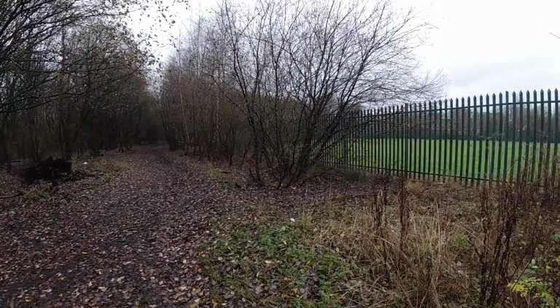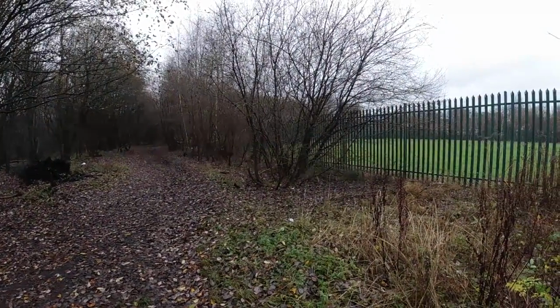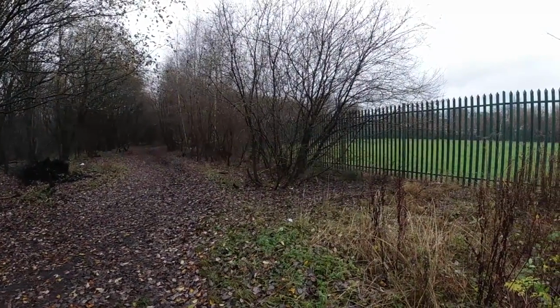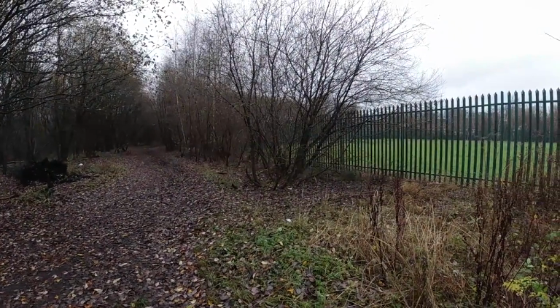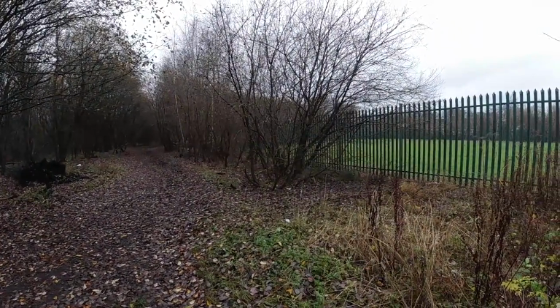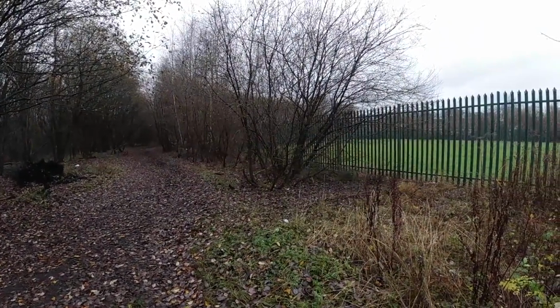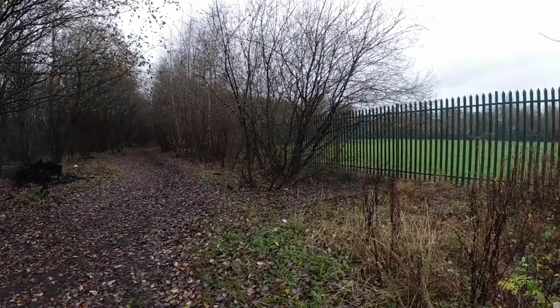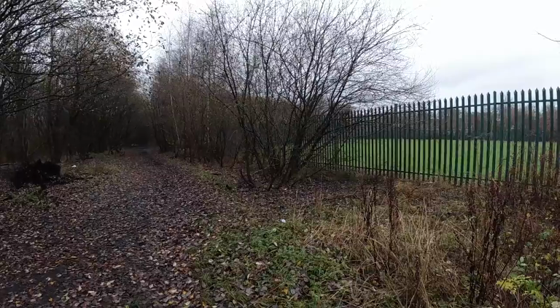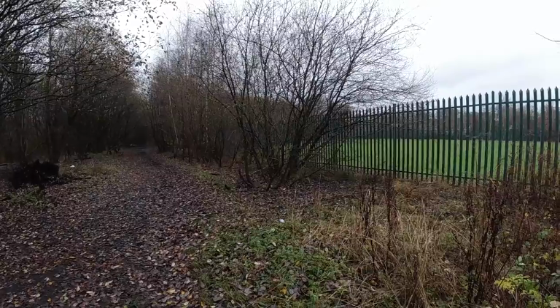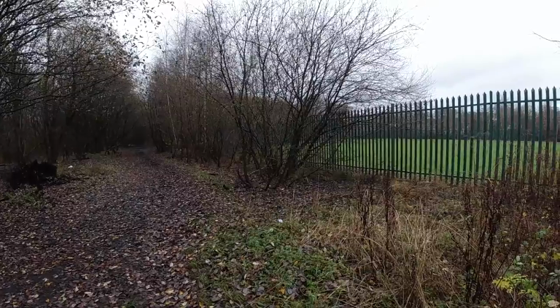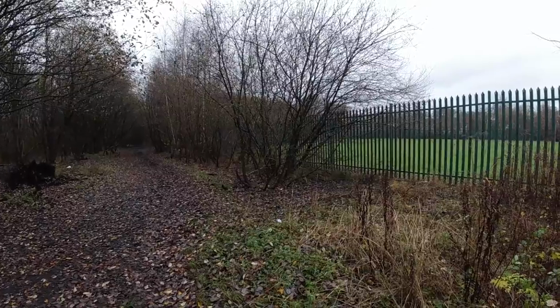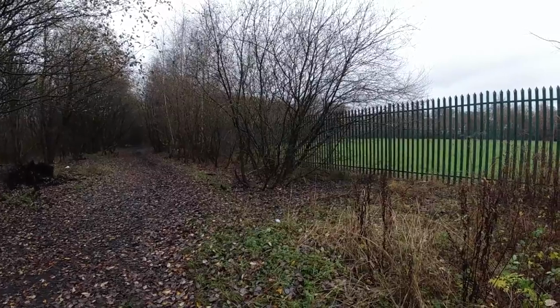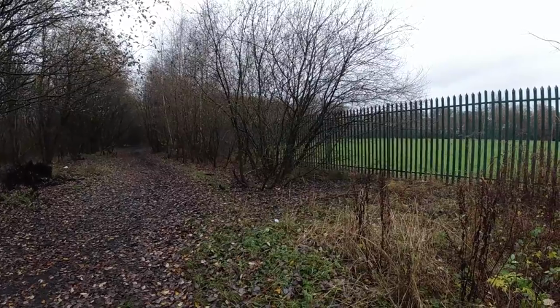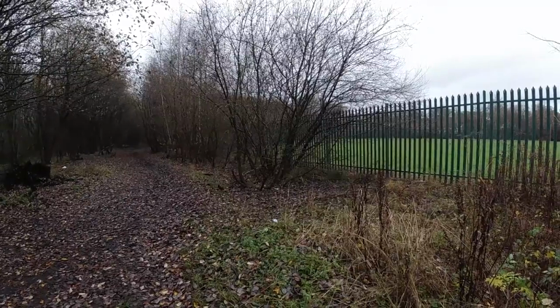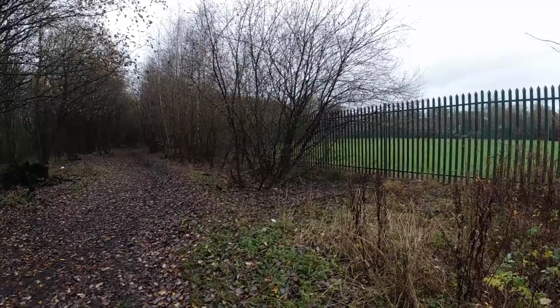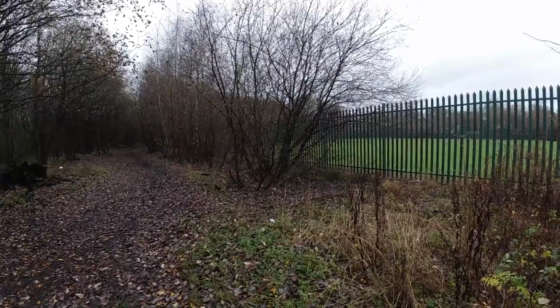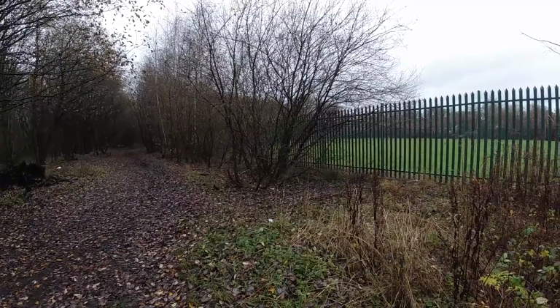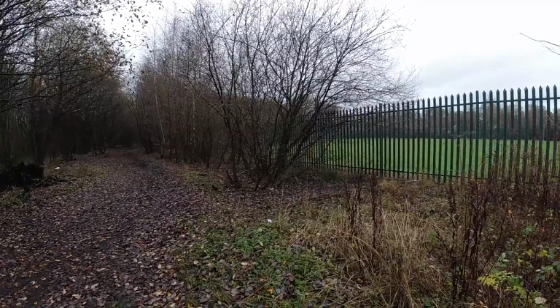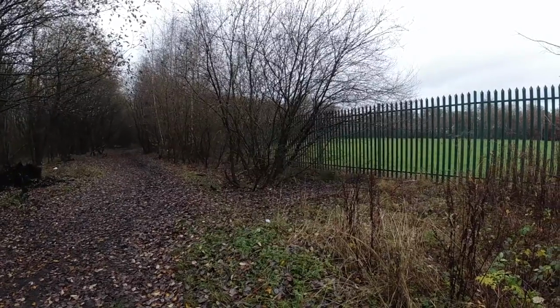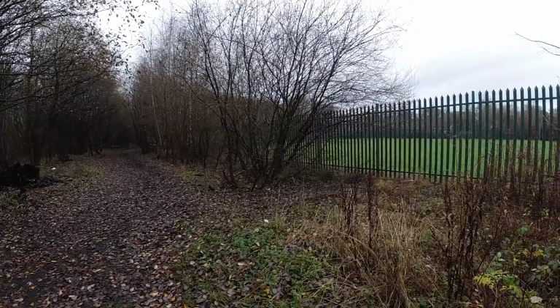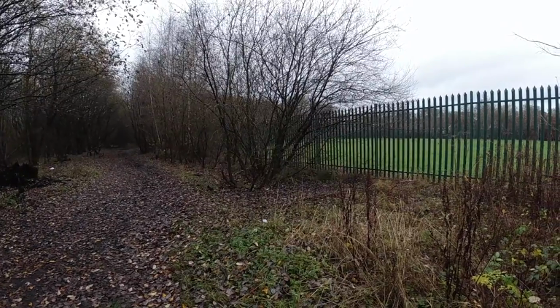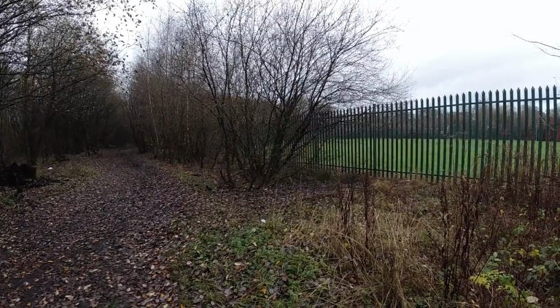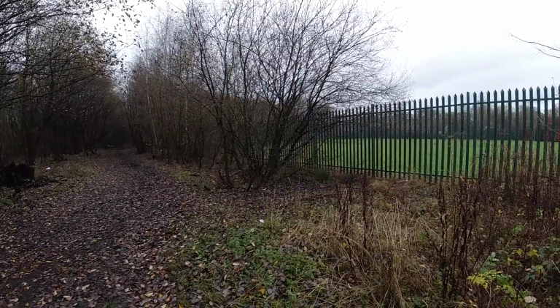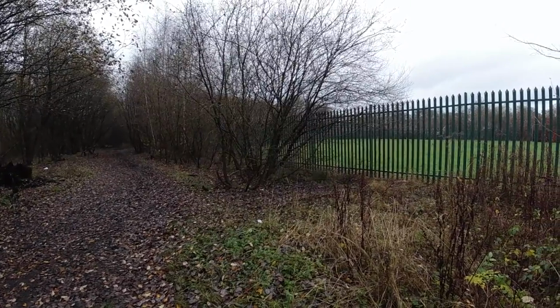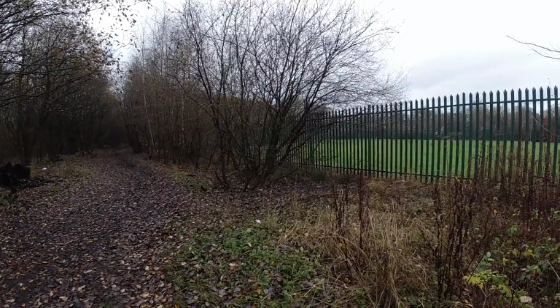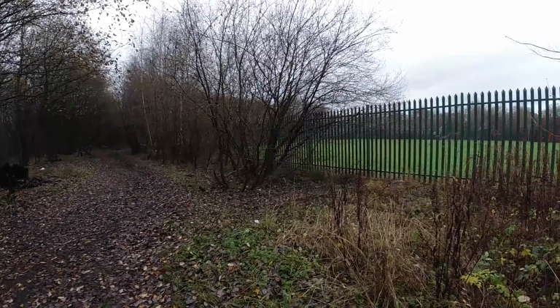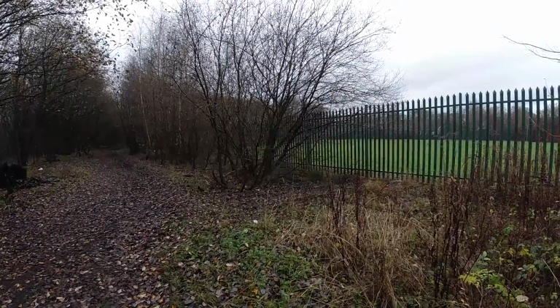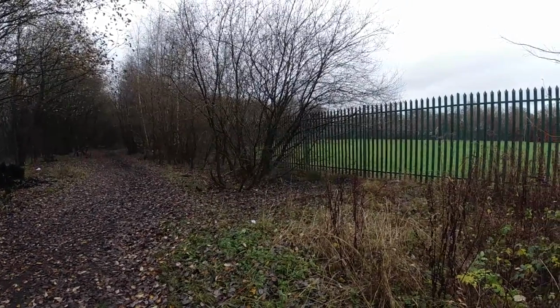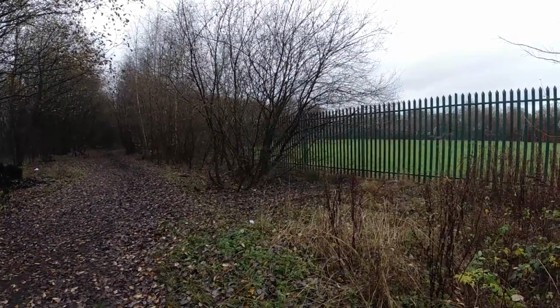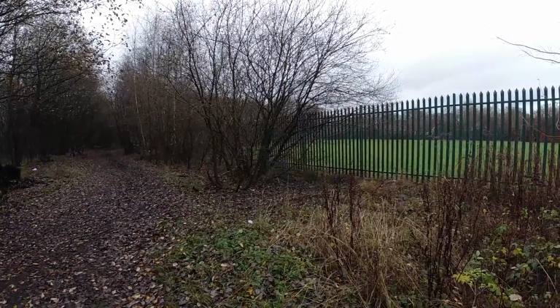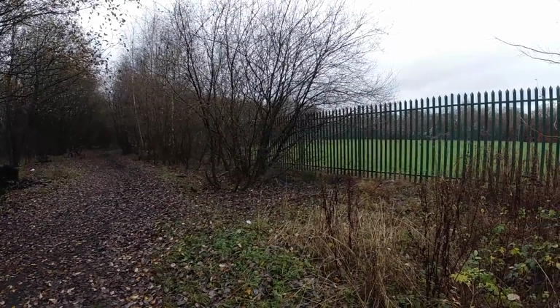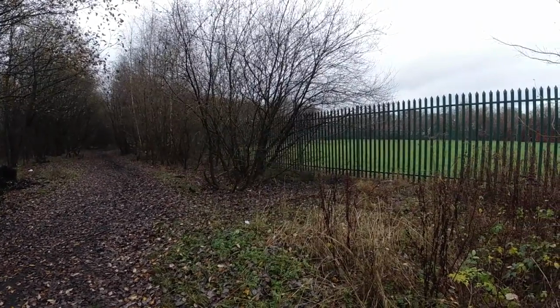As we walk west towards Black Road, a school now stands on what was once the carriage sheds.